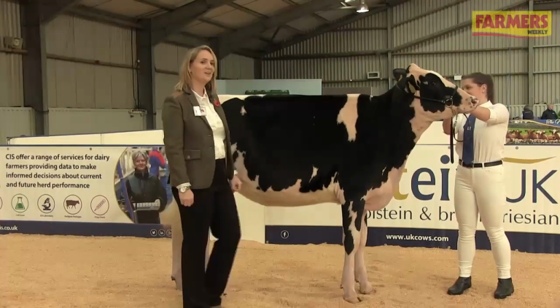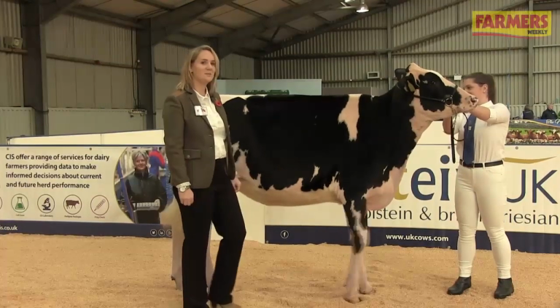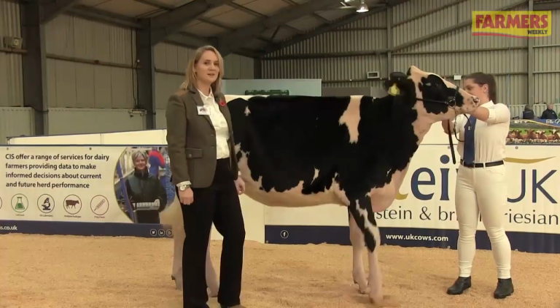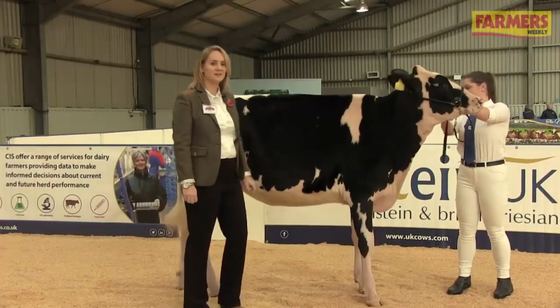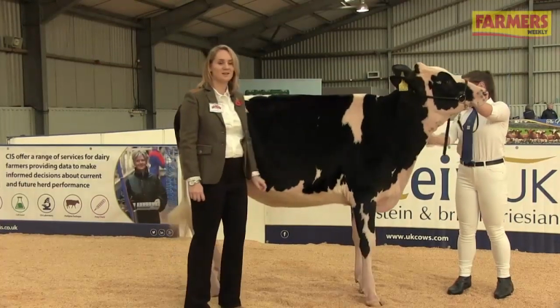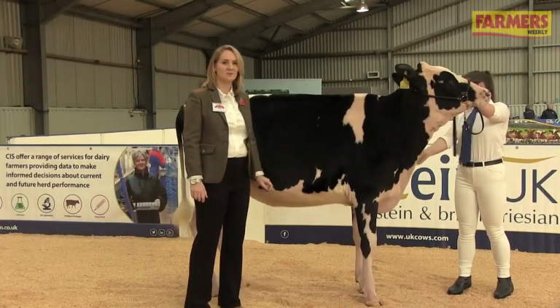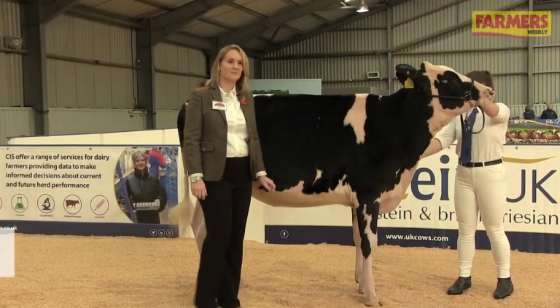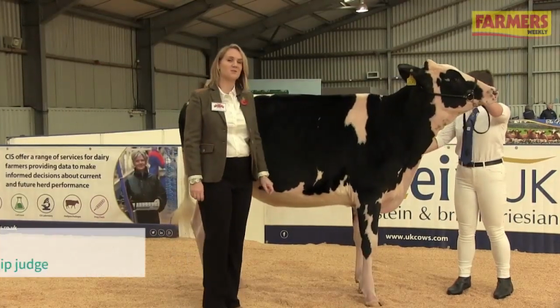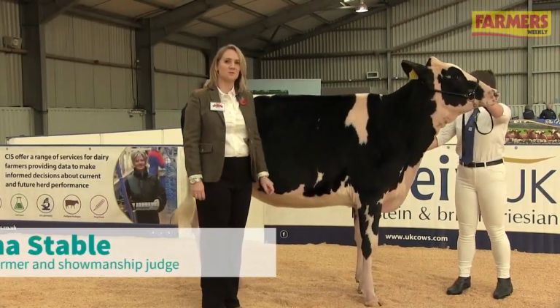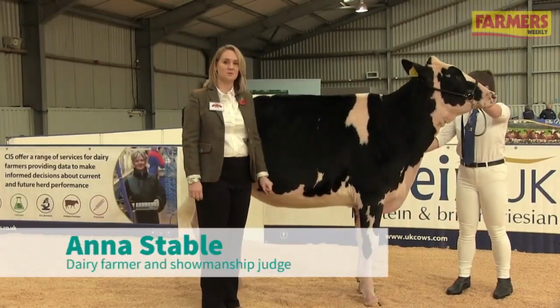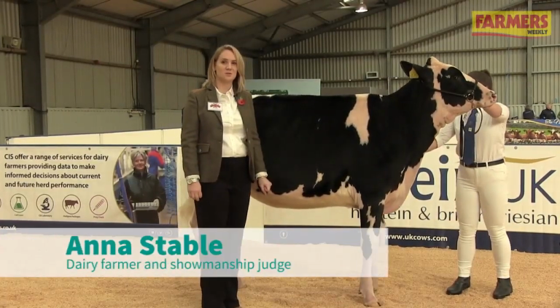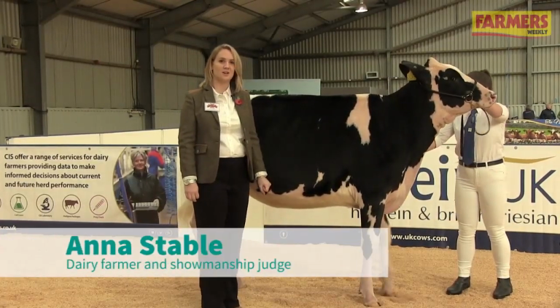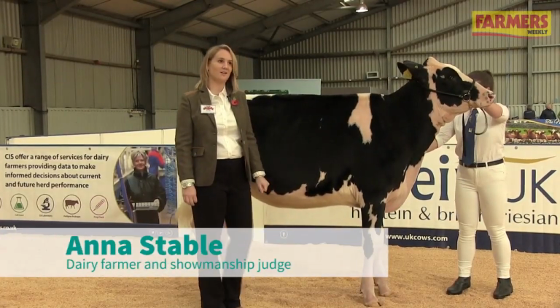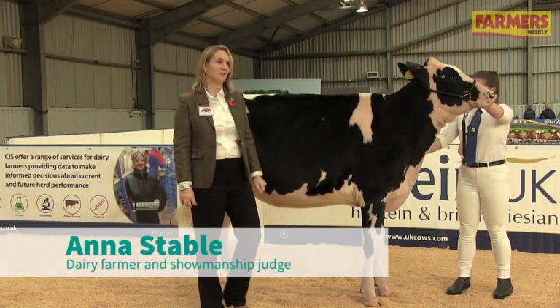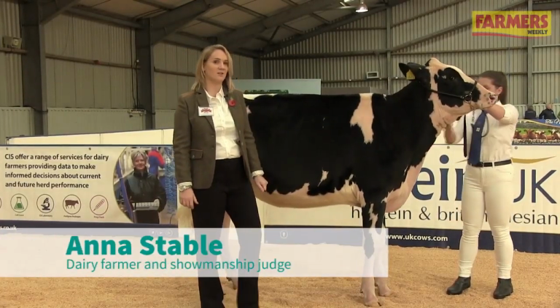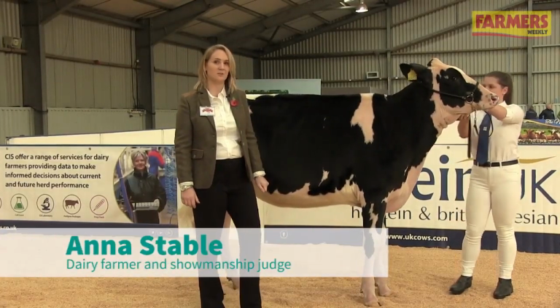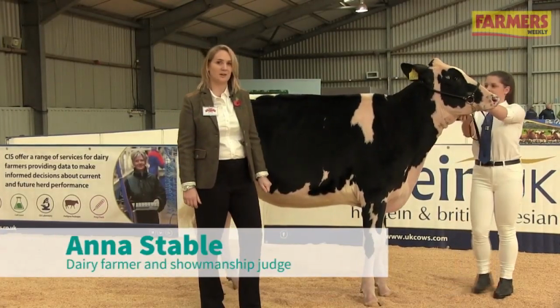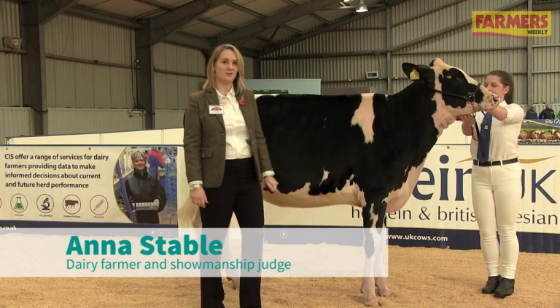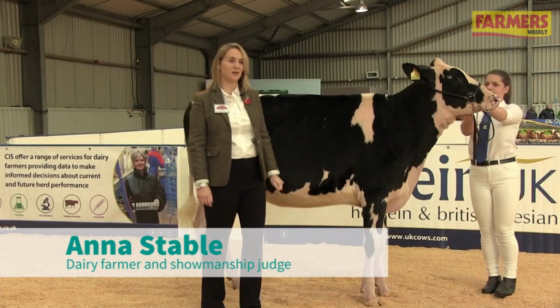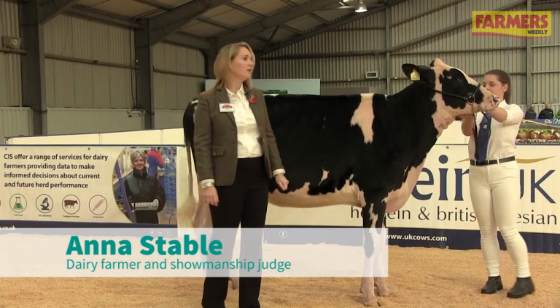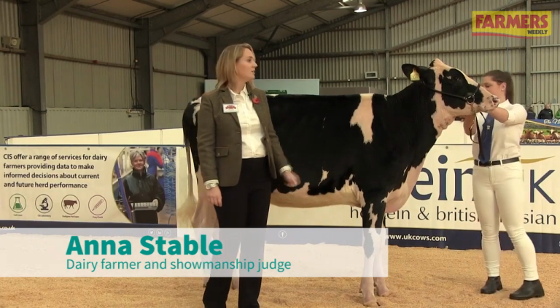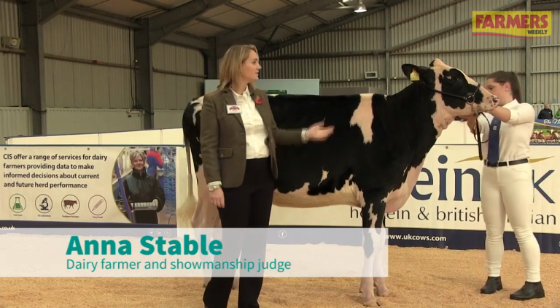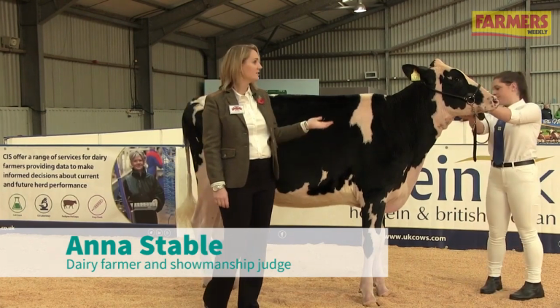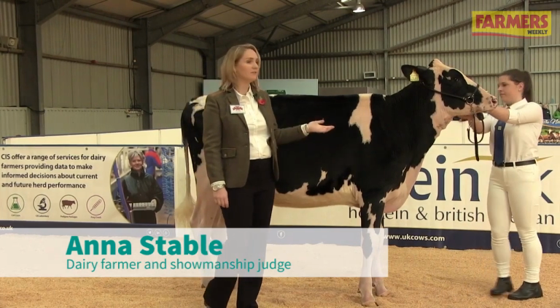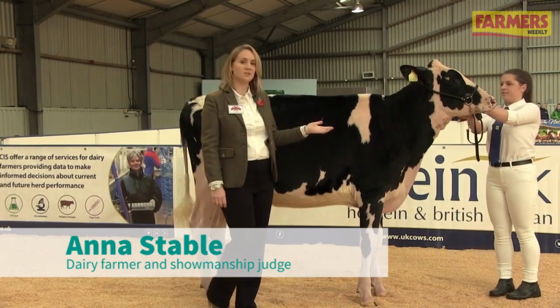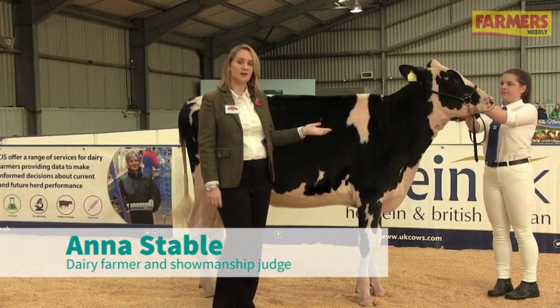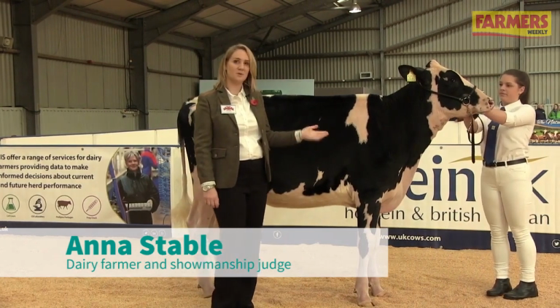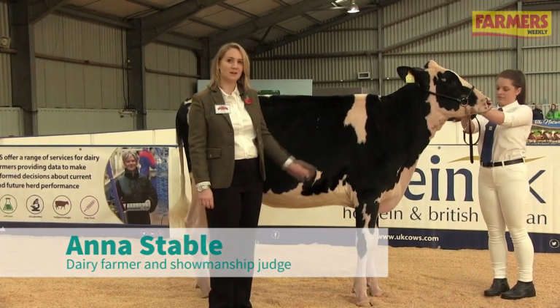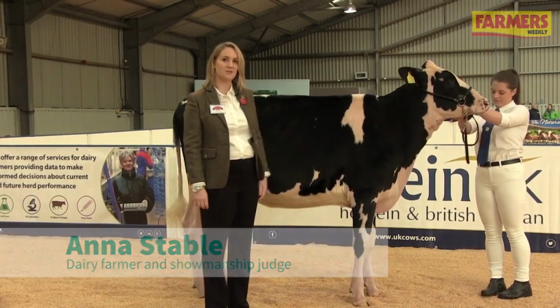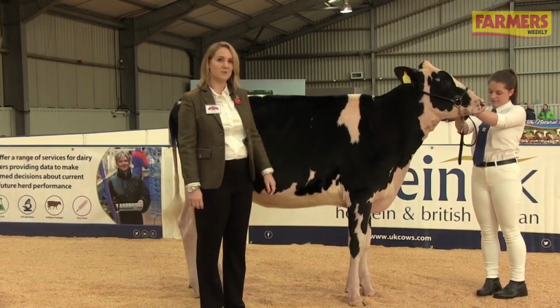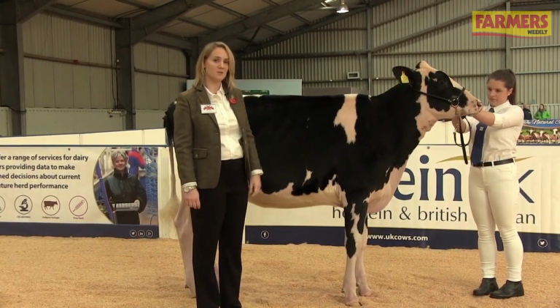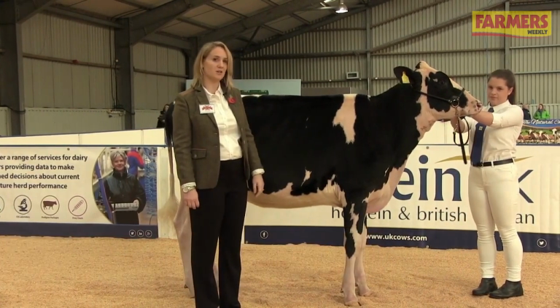Hello, my name is Anna Stable and I'm the Showmanship Judge today at the All Britain Calf Show. This is Lydia Griffiths, and she's going to help me with the handling demonstration.